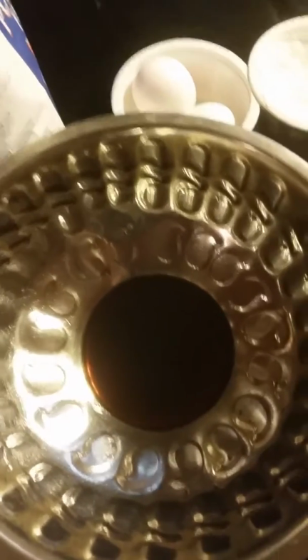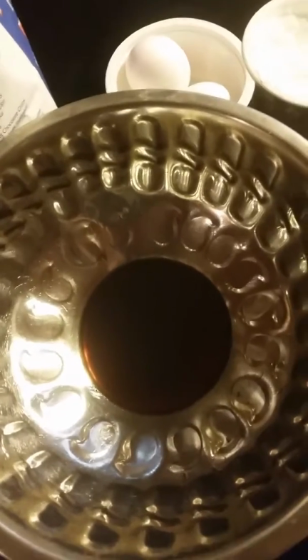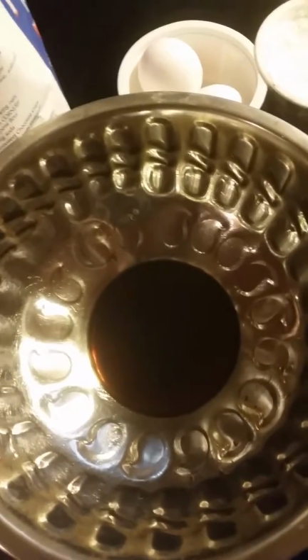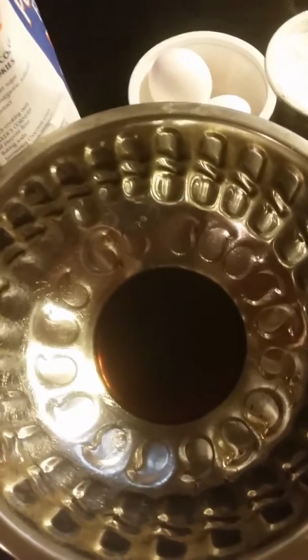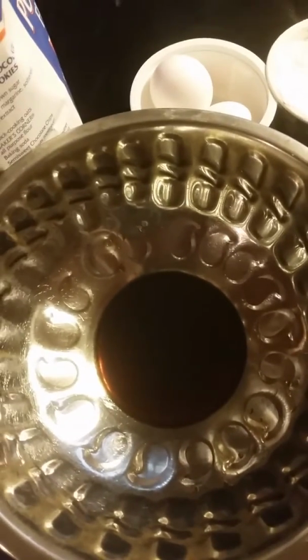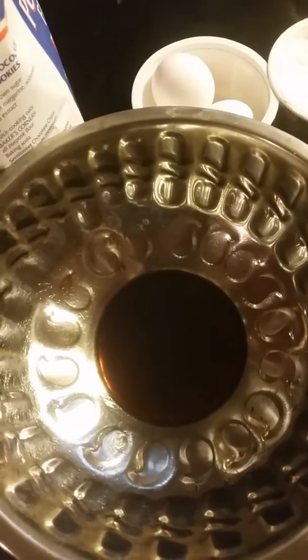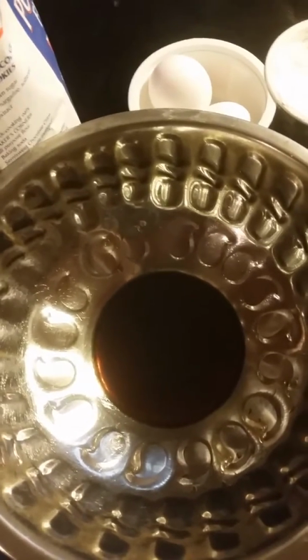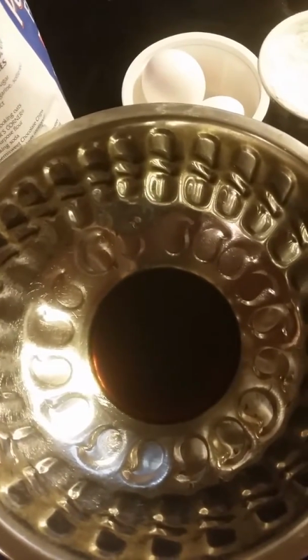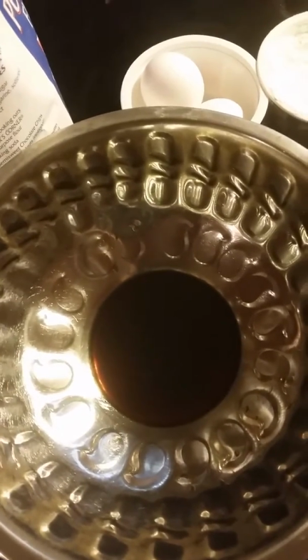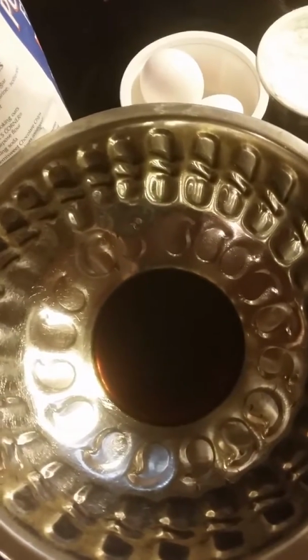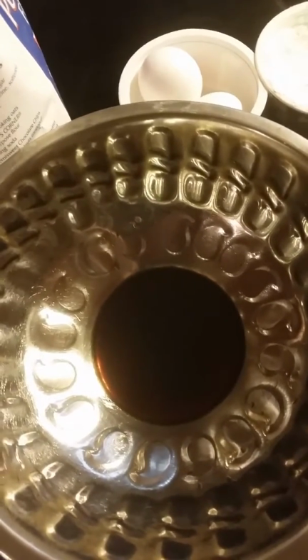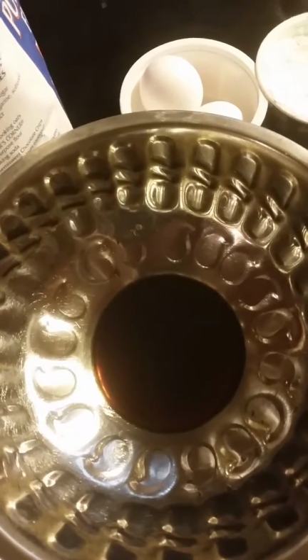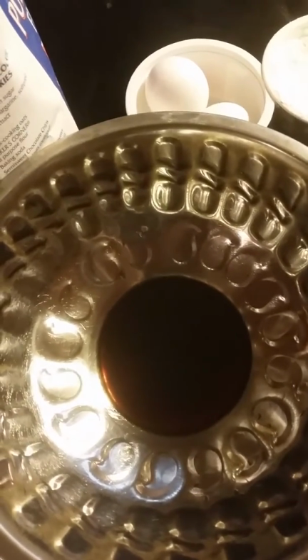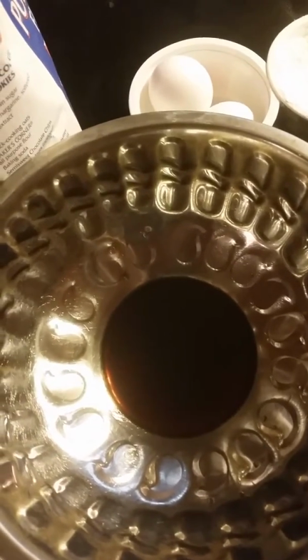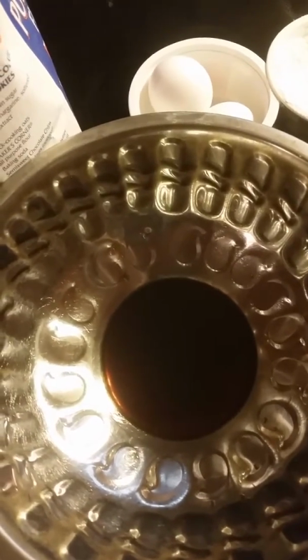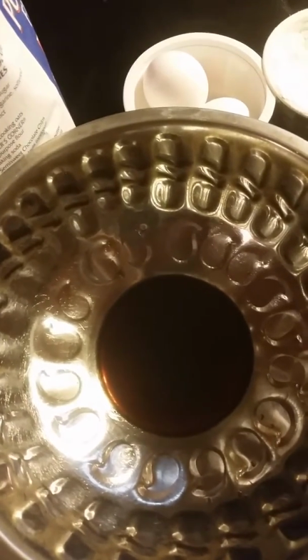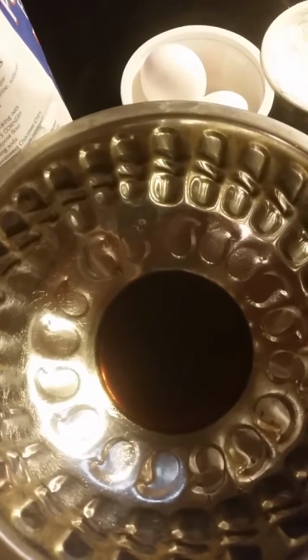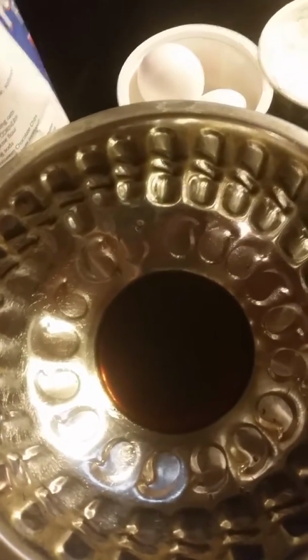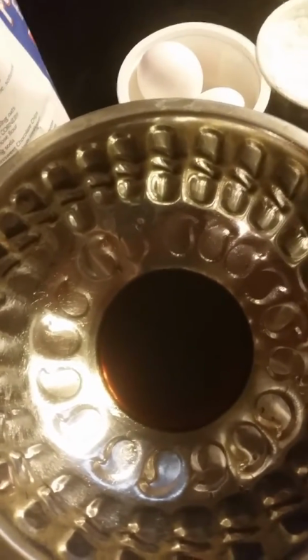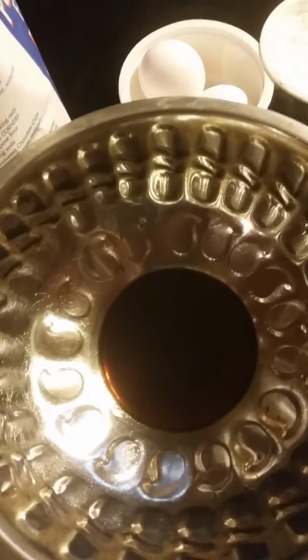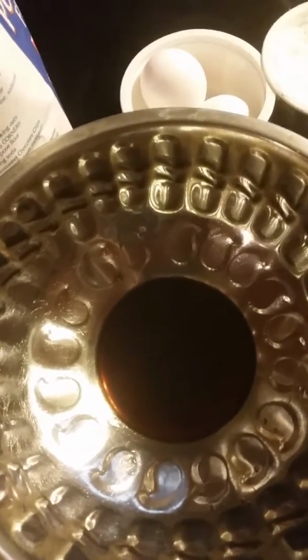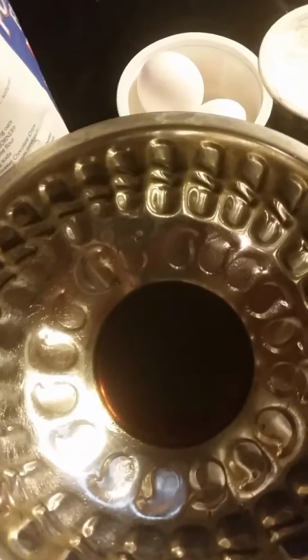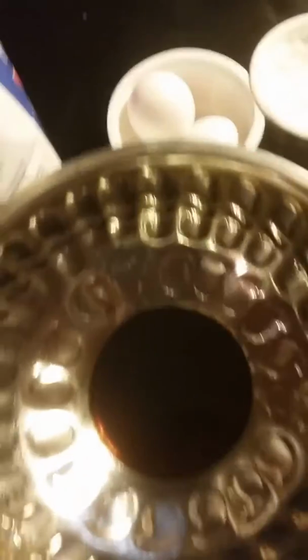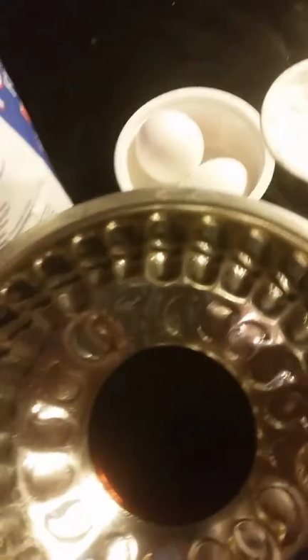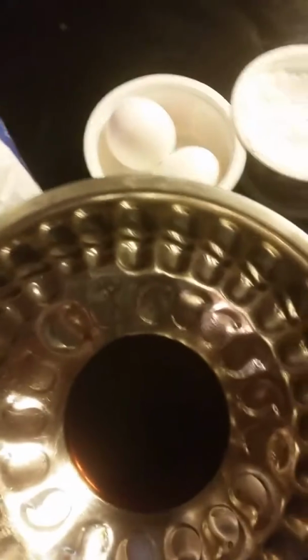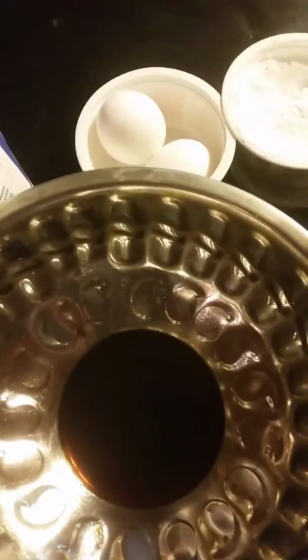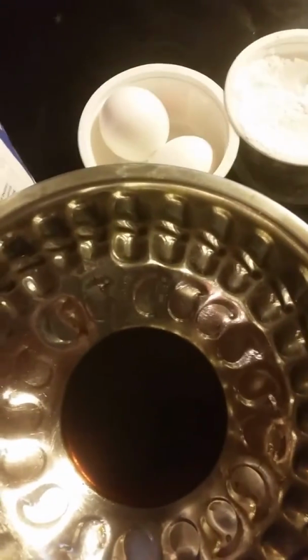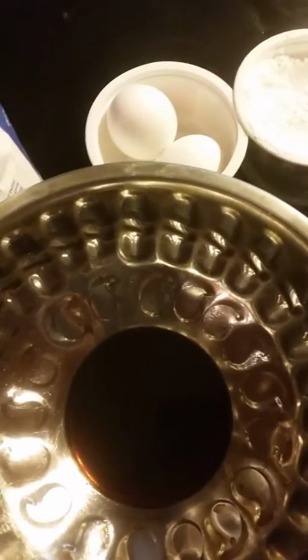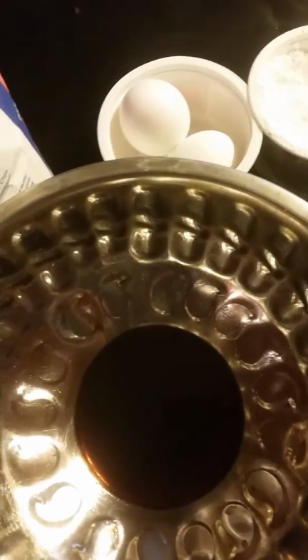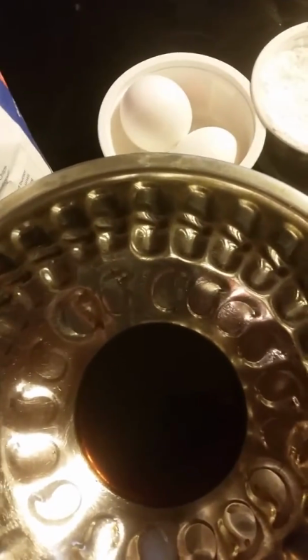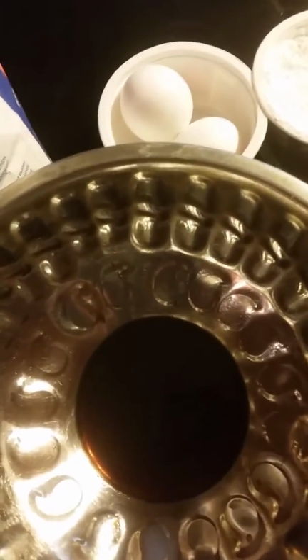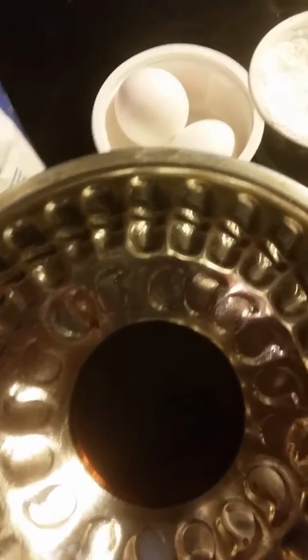Hi, today I'm showing you how to make funnel cake. It's real quick and easy. All you need is eggs — this is like two eggs.